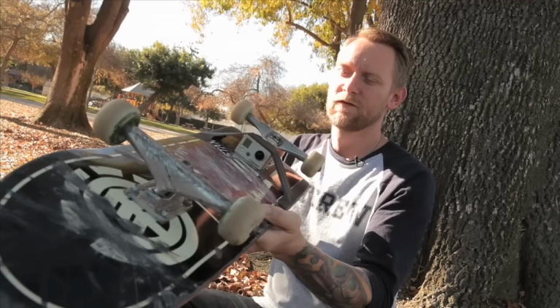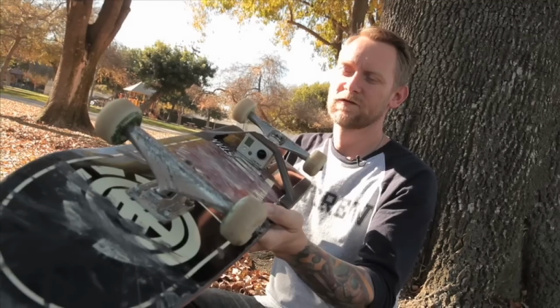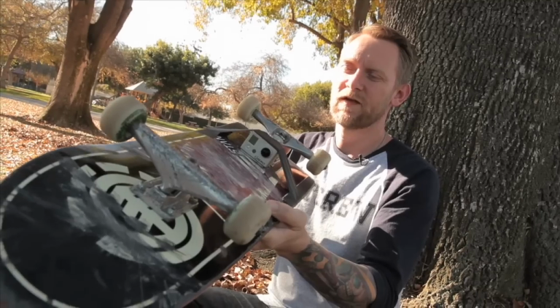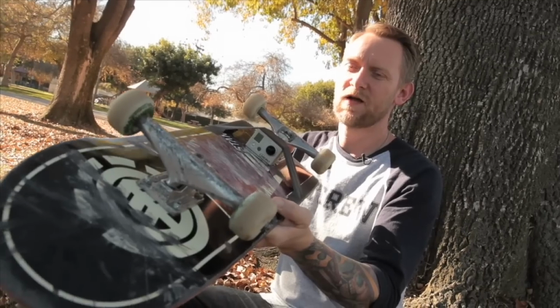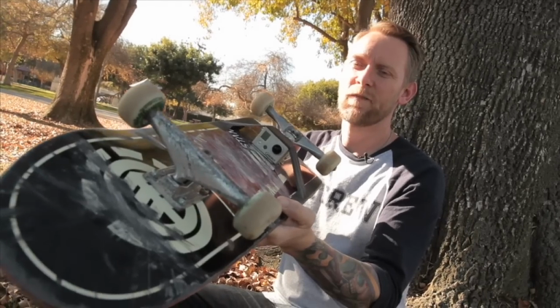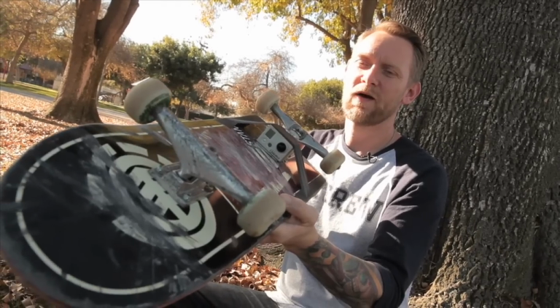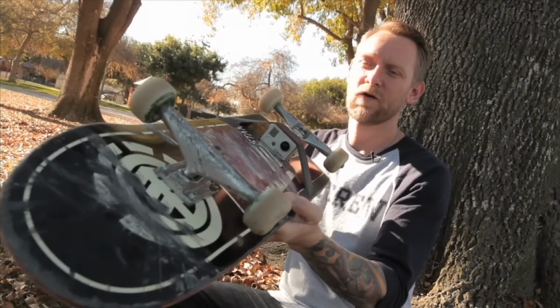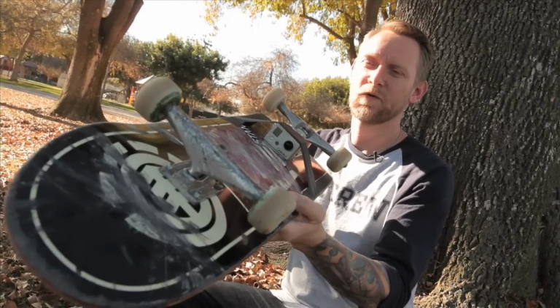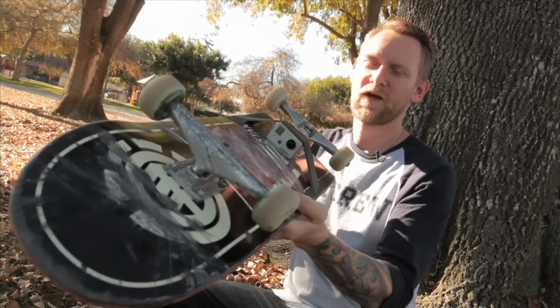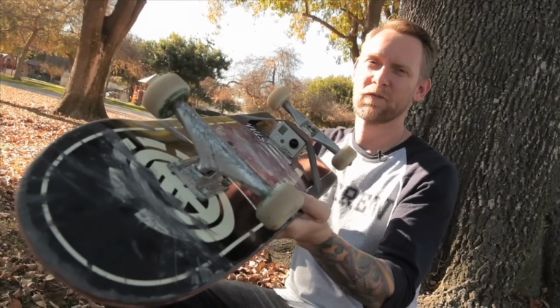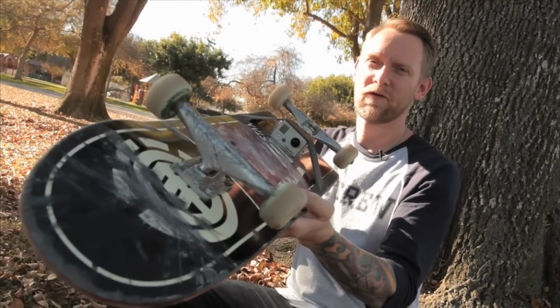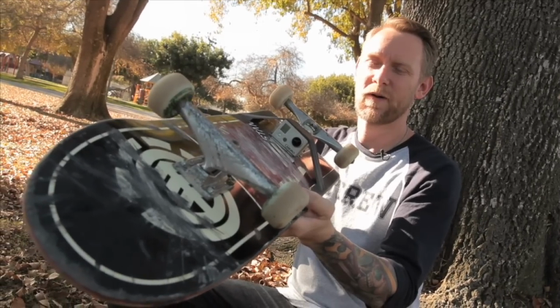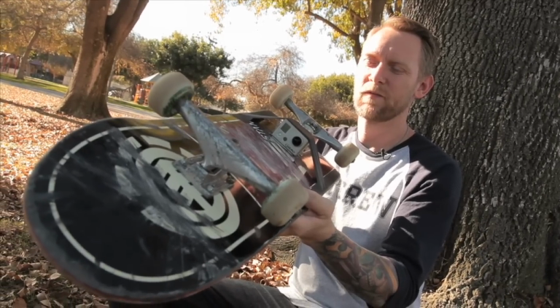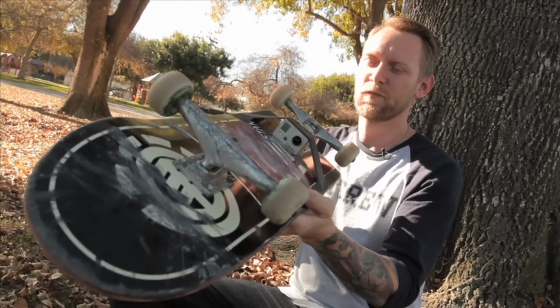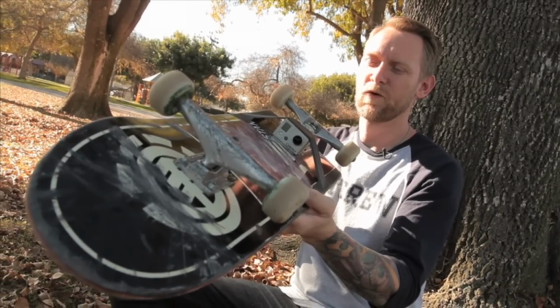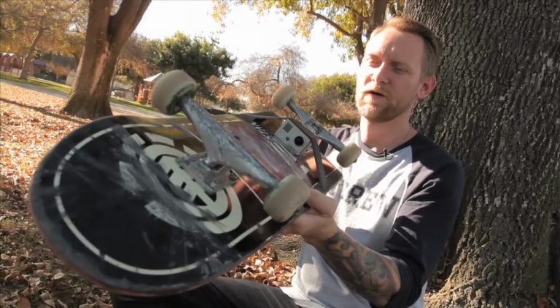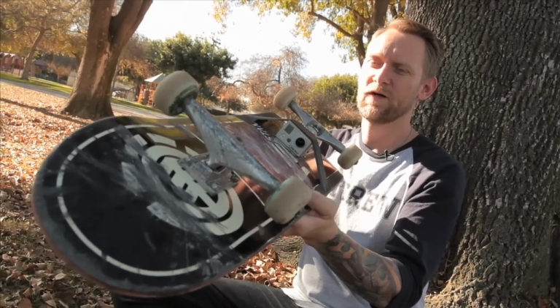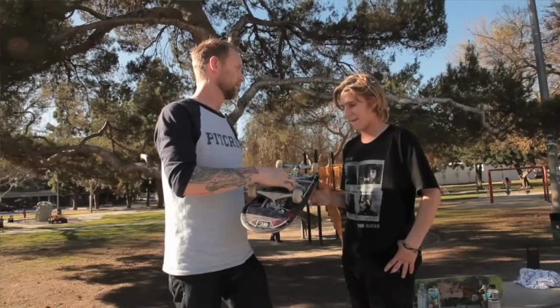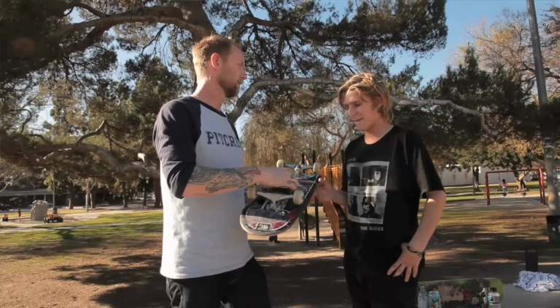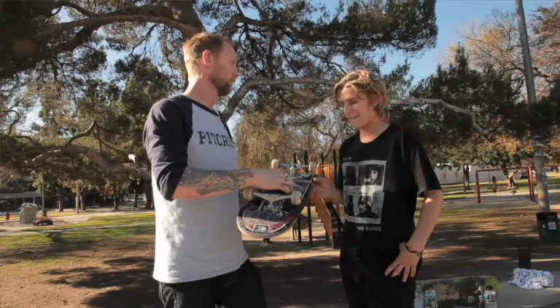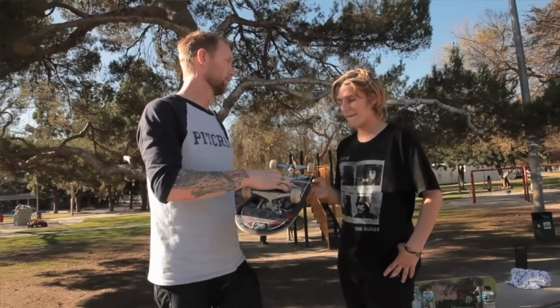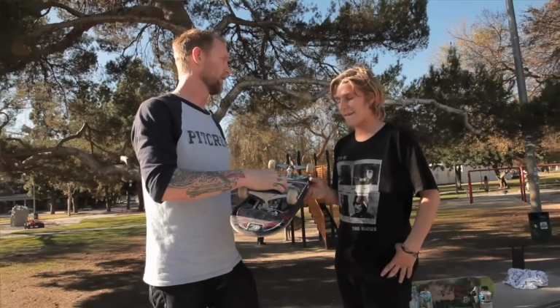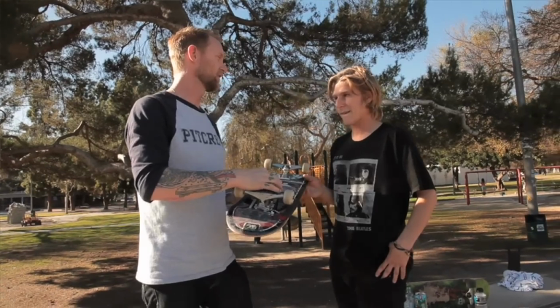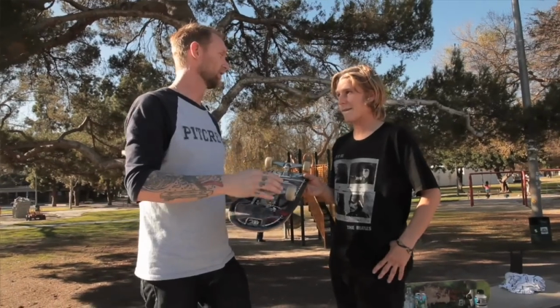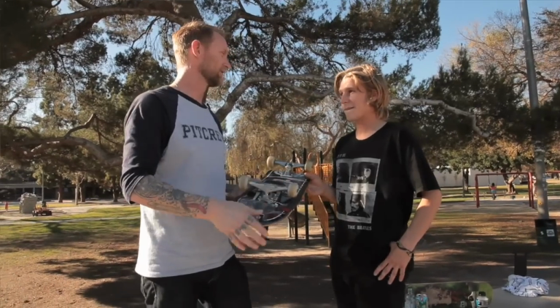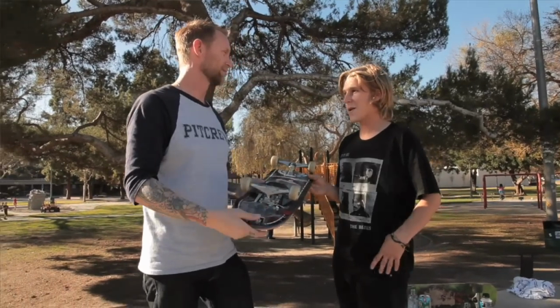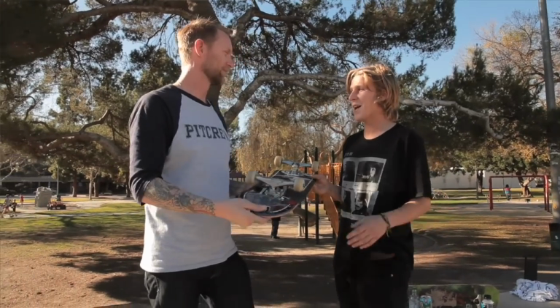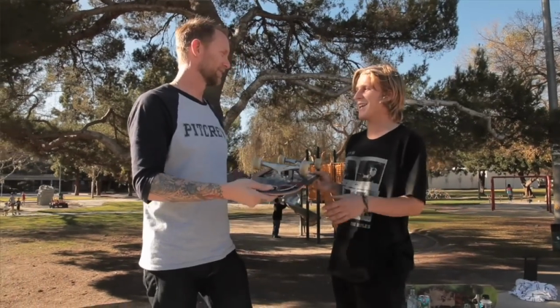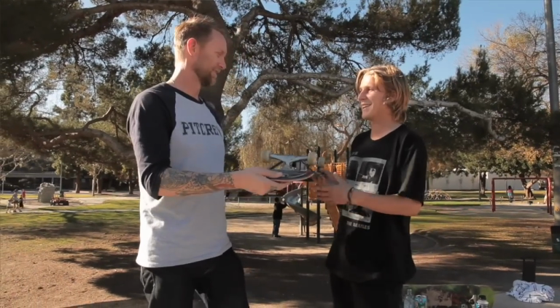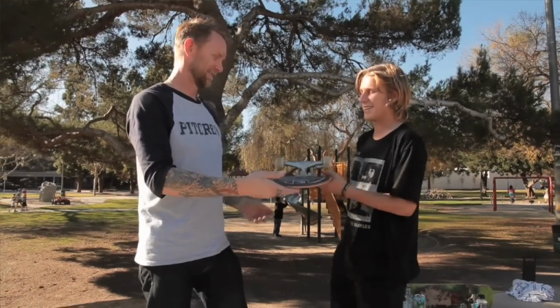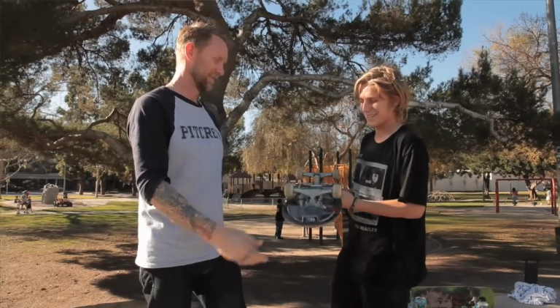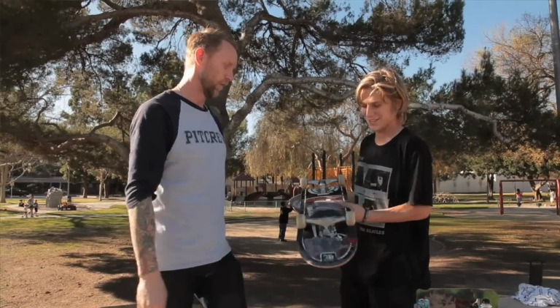So that's how I mount a GoPro camera to the bottom of a board. Nick's going to skate it and show us how it looks.